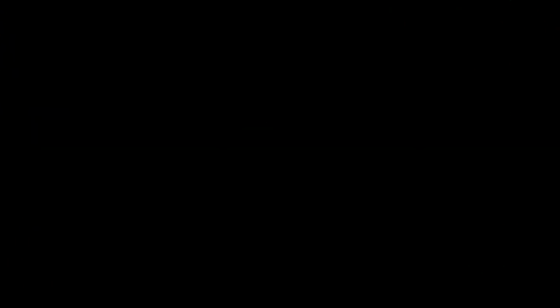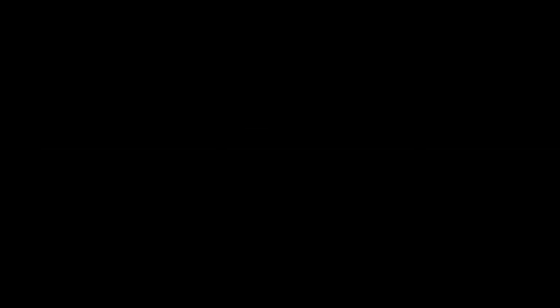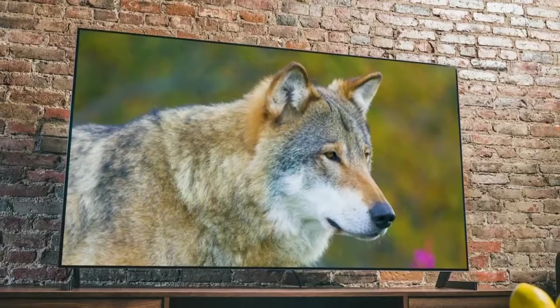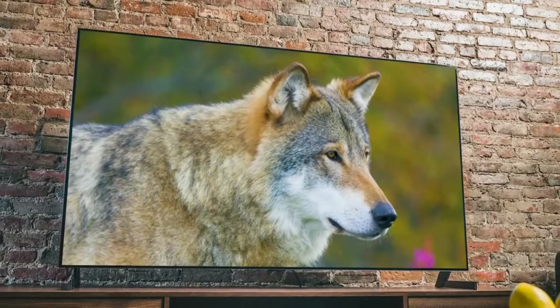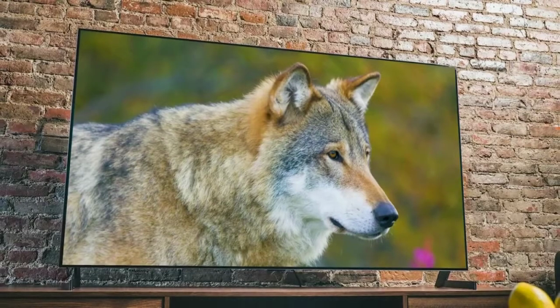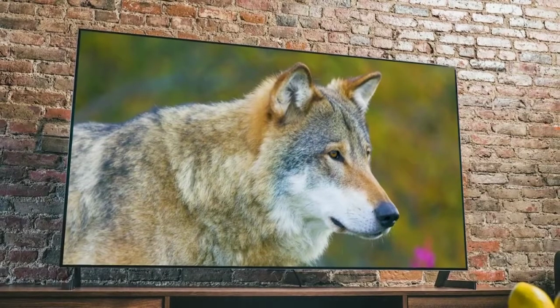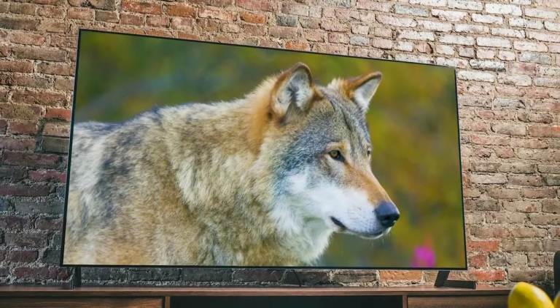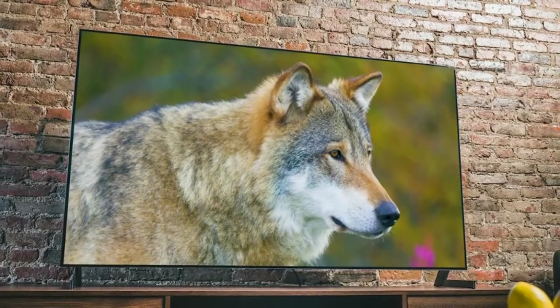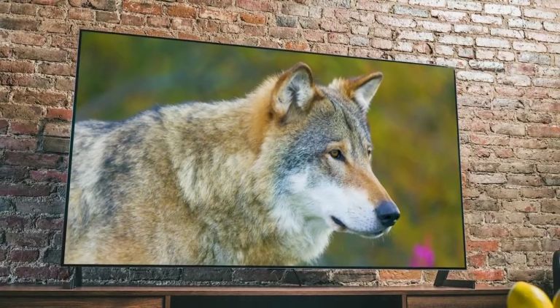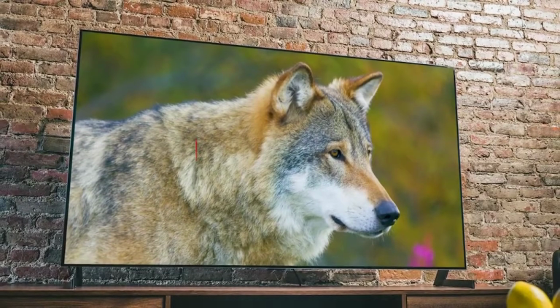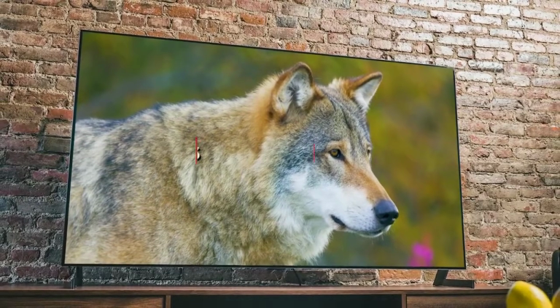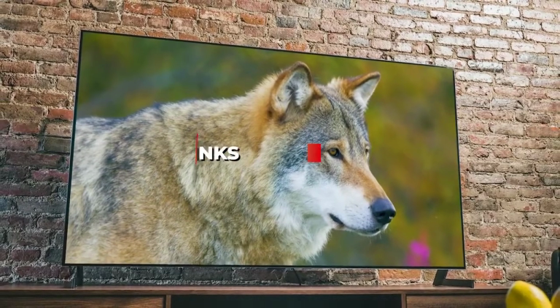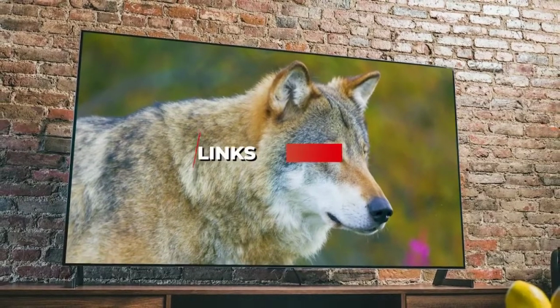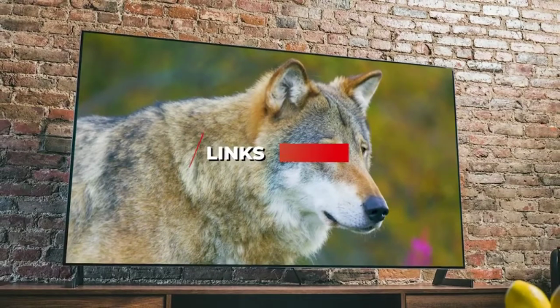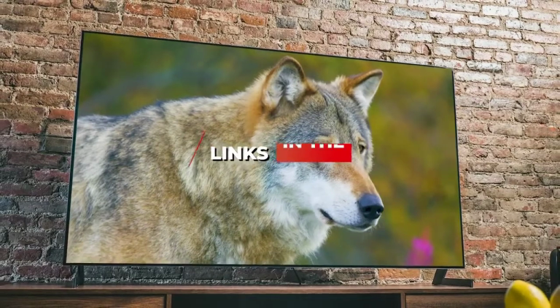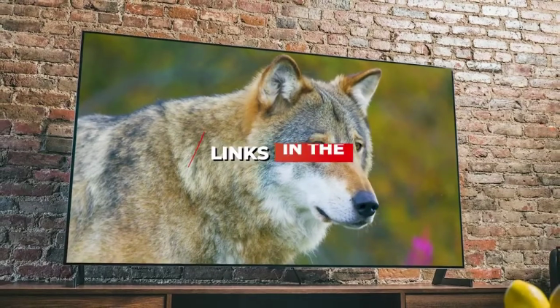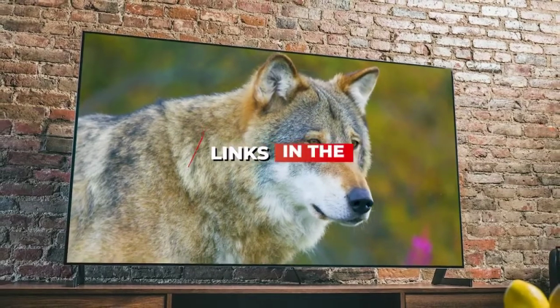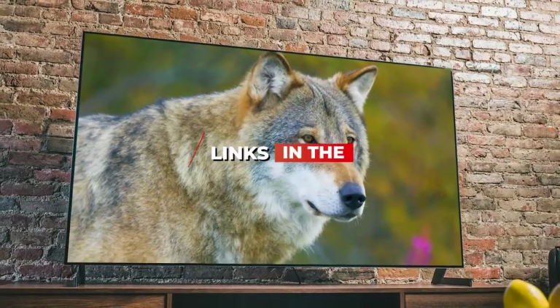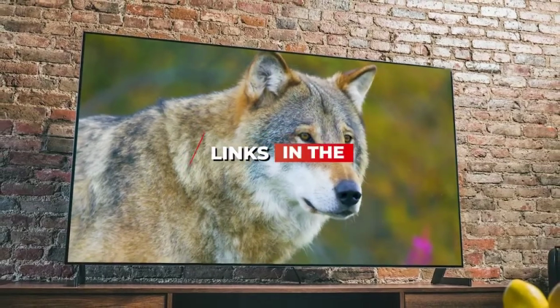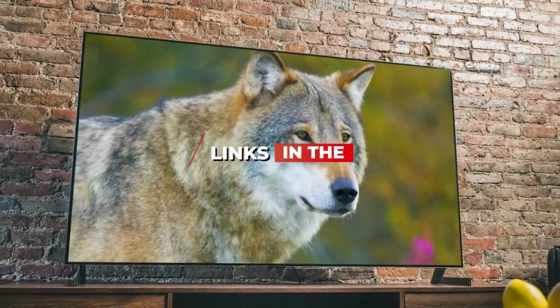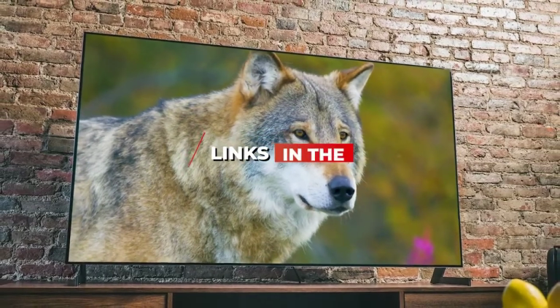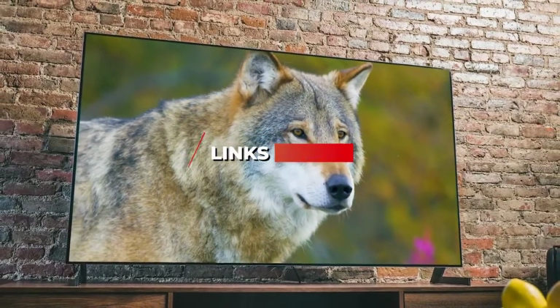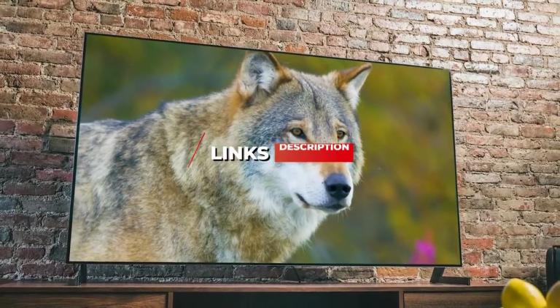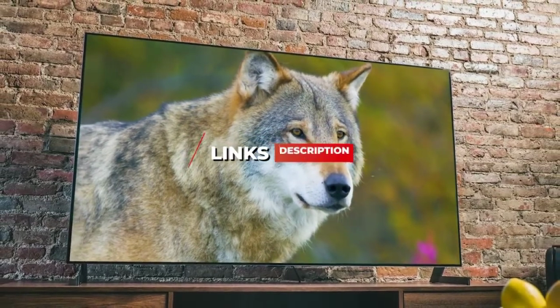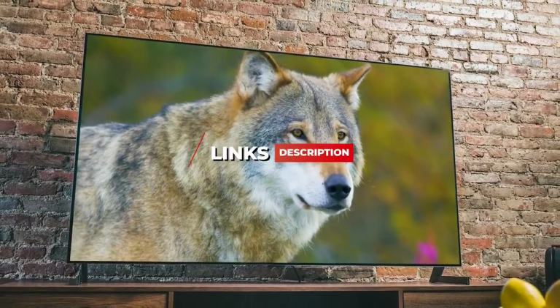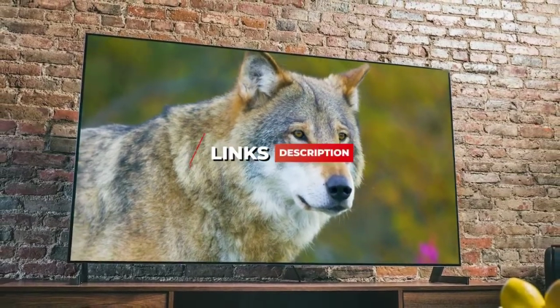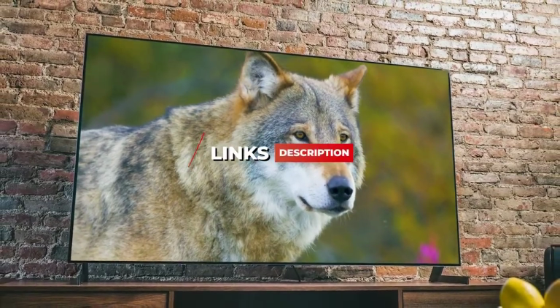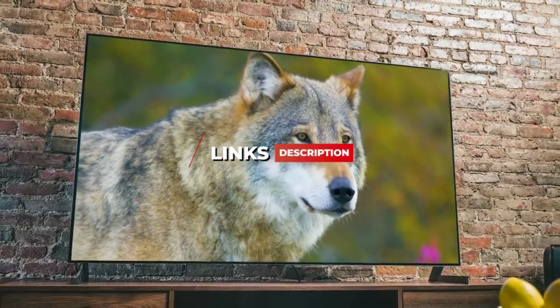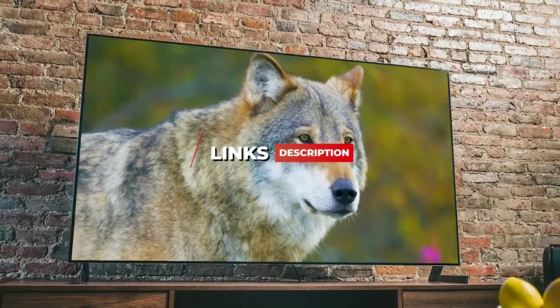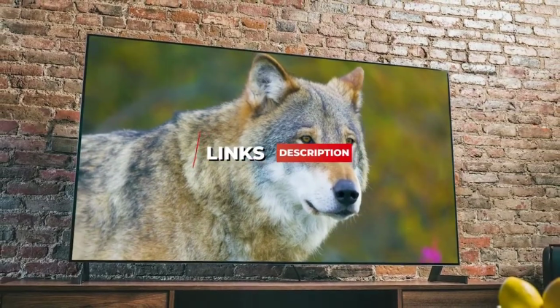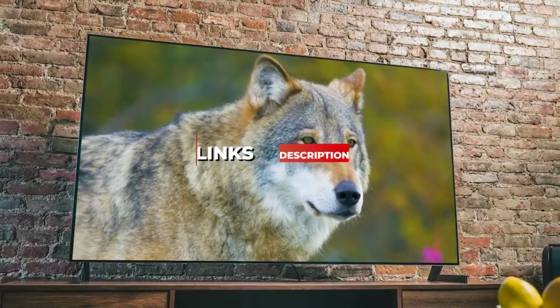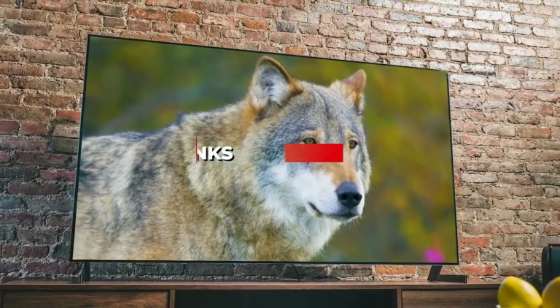If you are focusing on the products mentioned, be sure to check the links in the description below. Let's get started with the video.